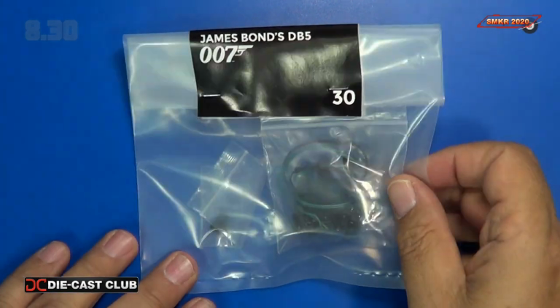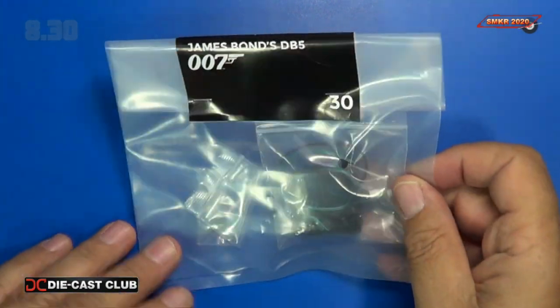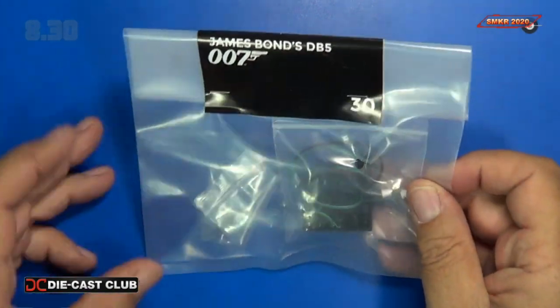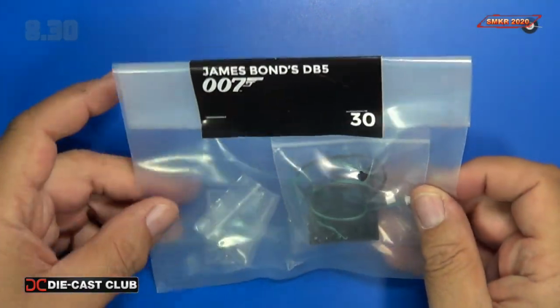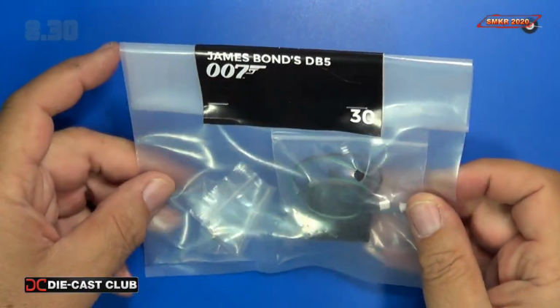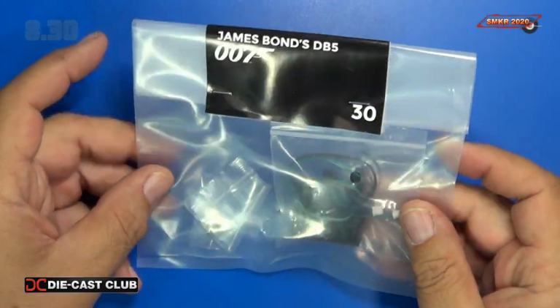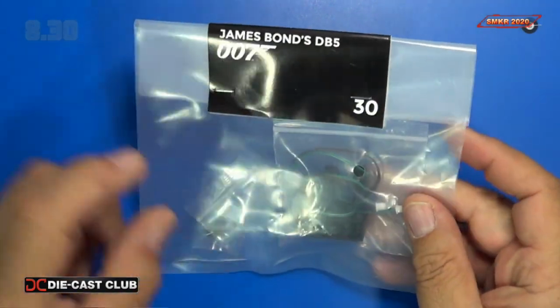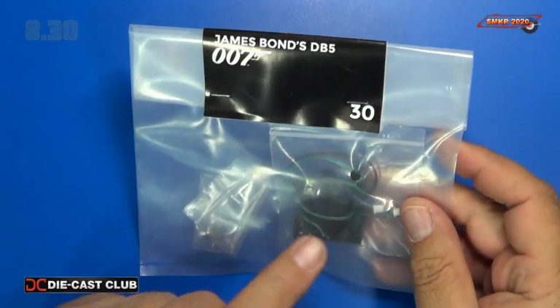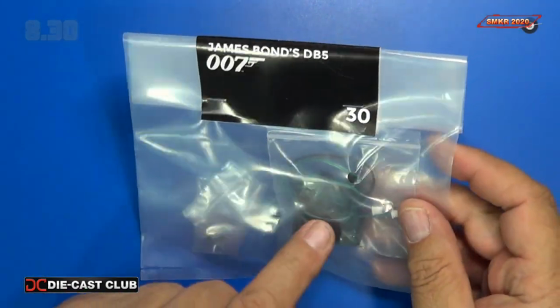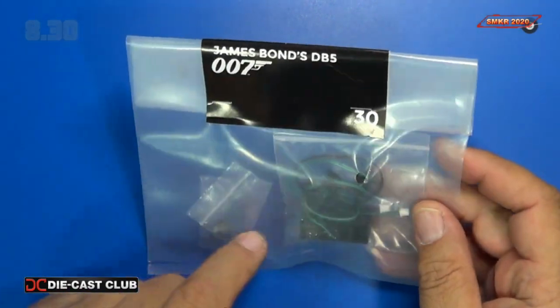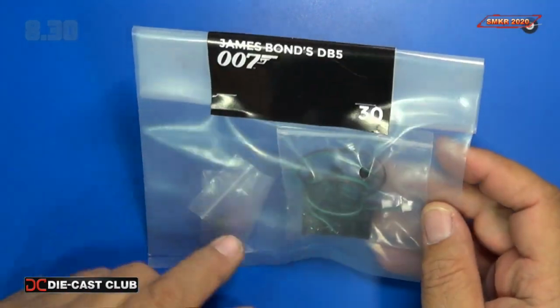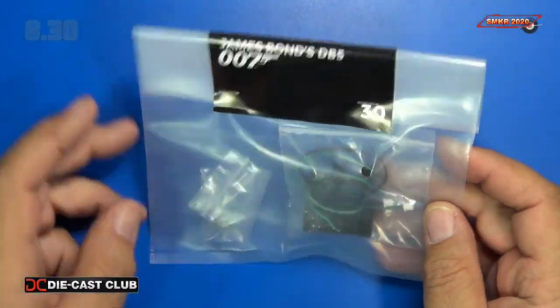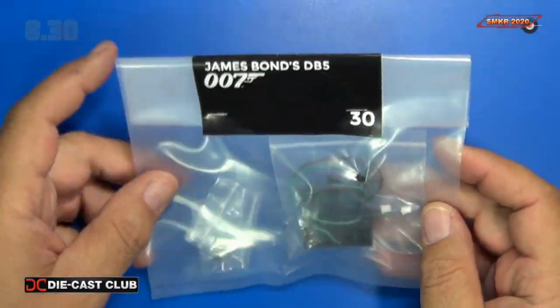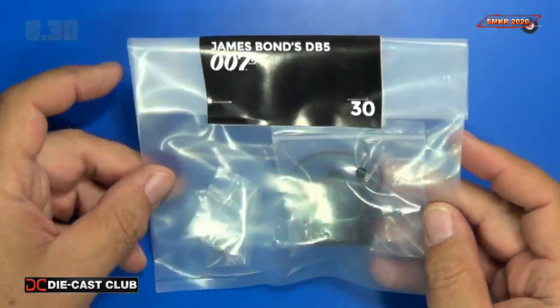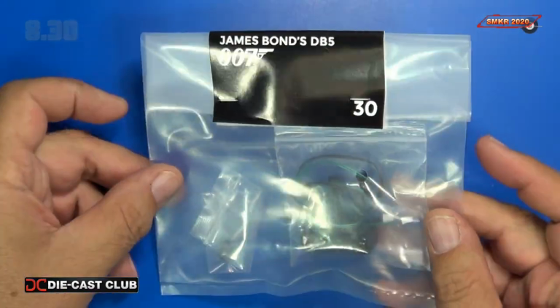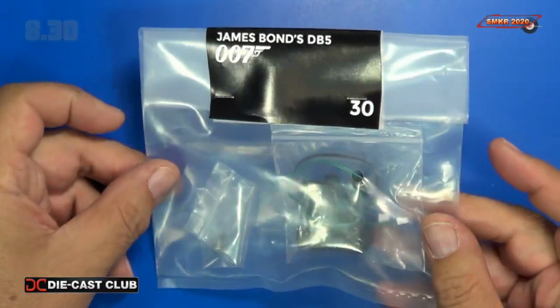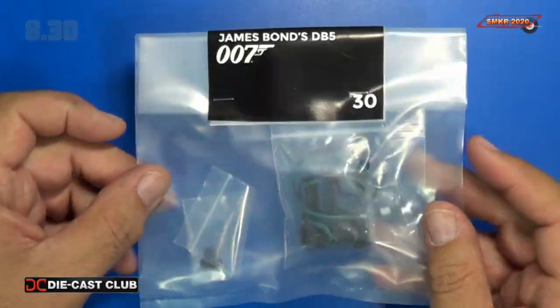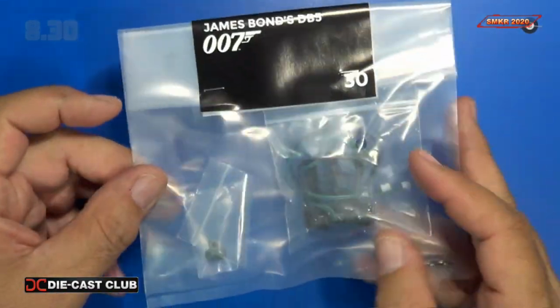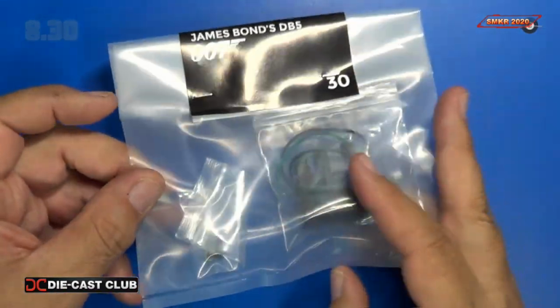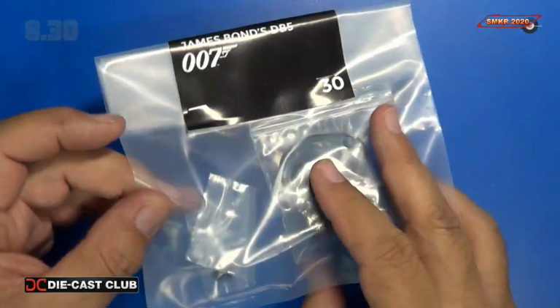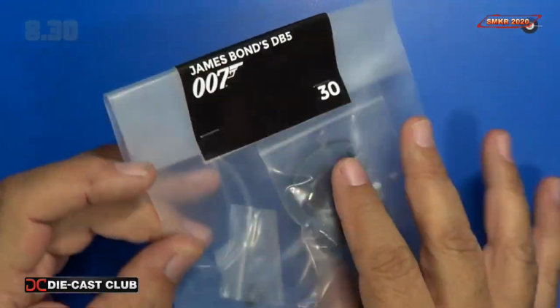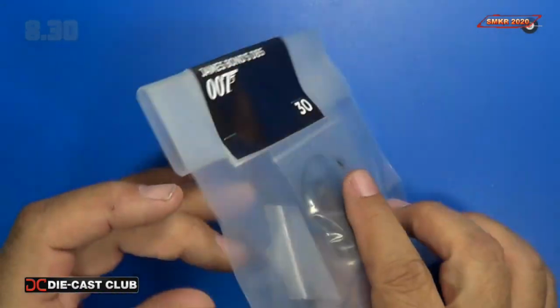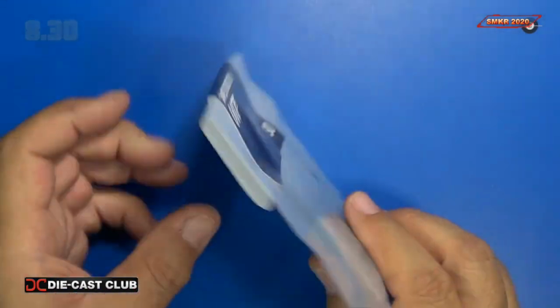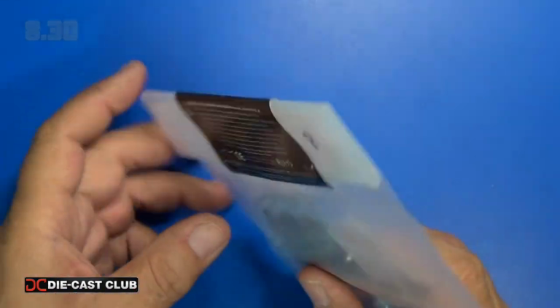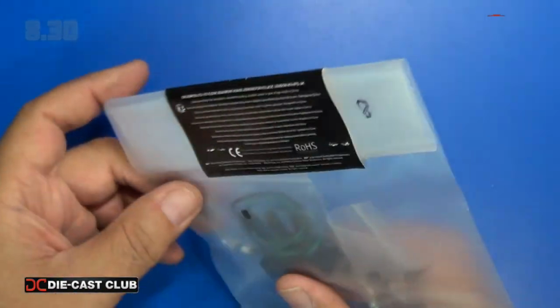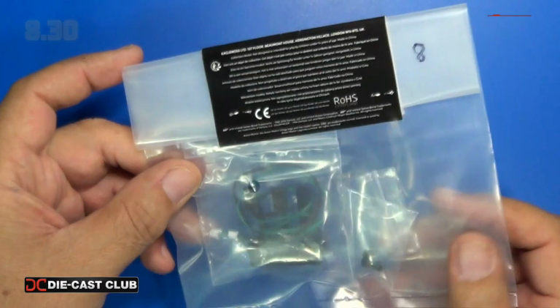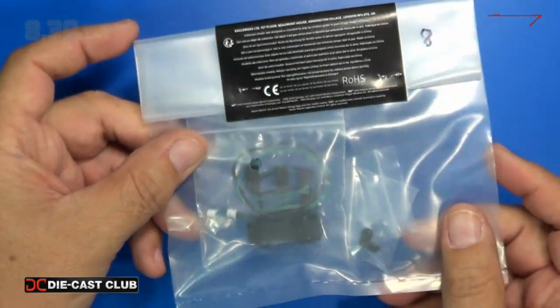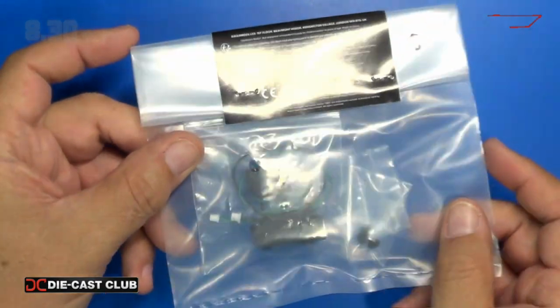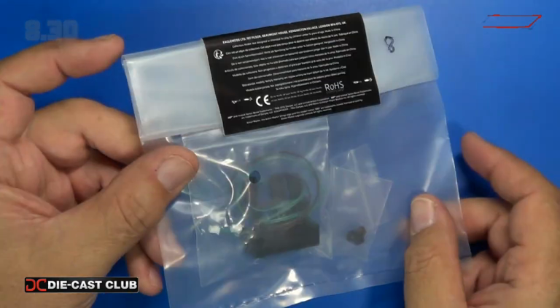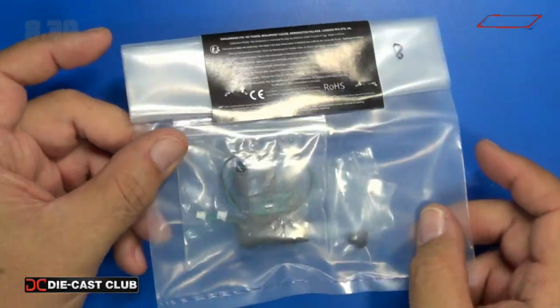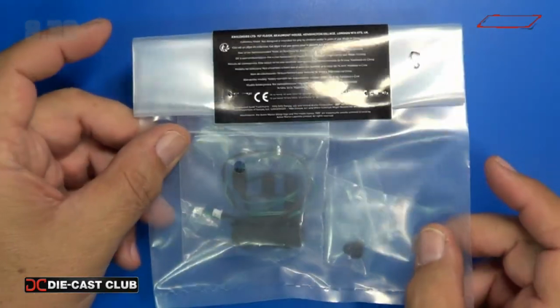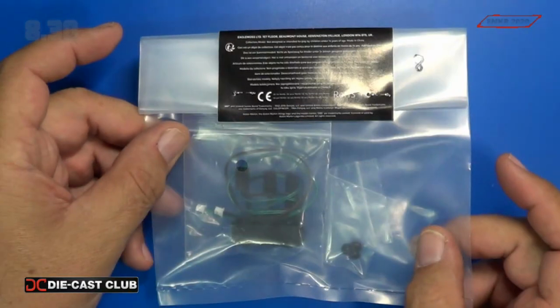Looks like we just get the pedals and some screws, so I'll take this out and we'll get a closer look.